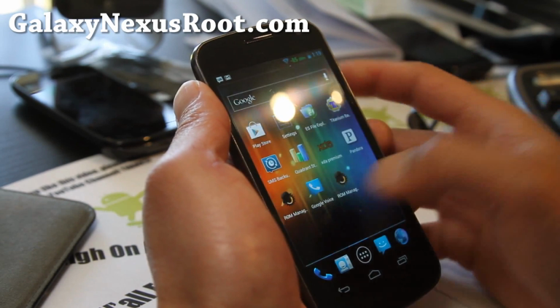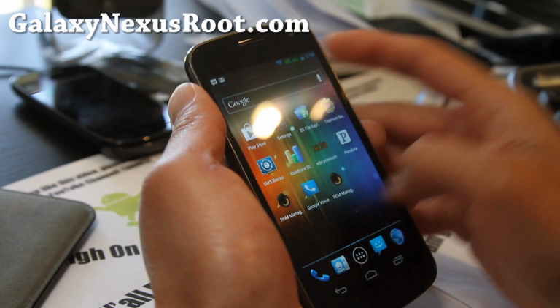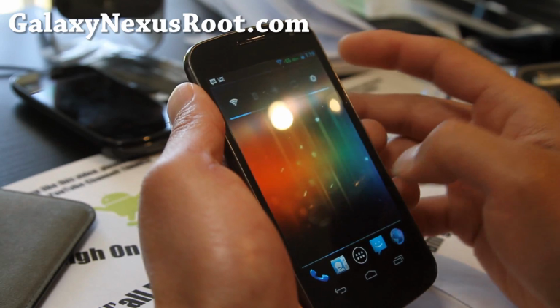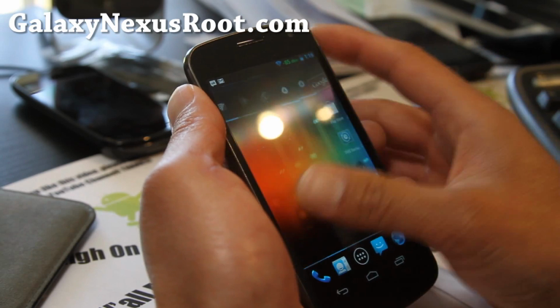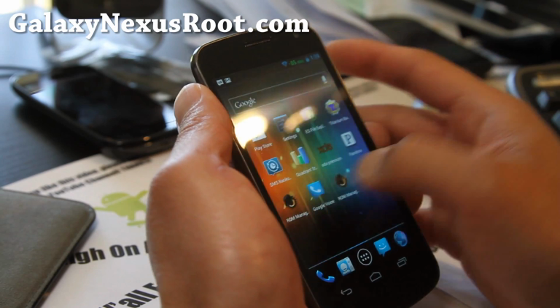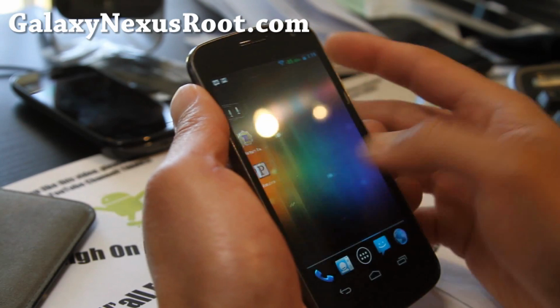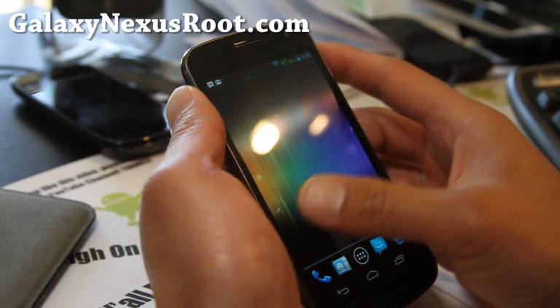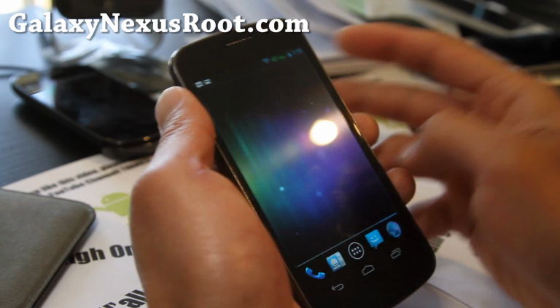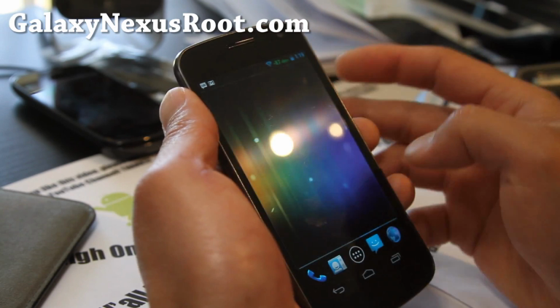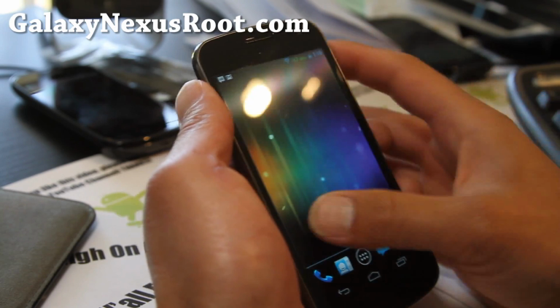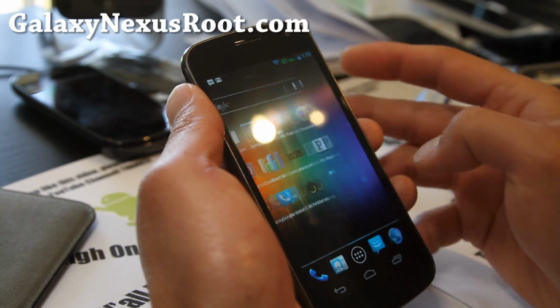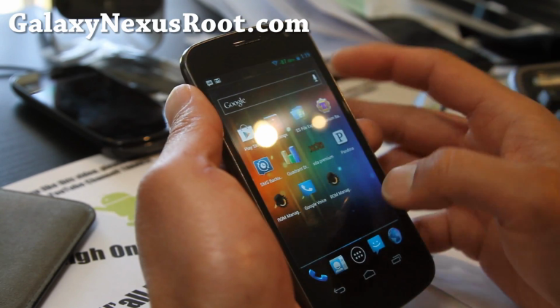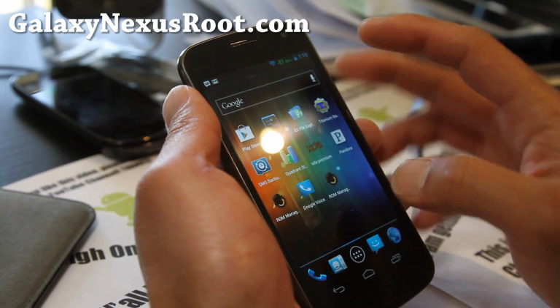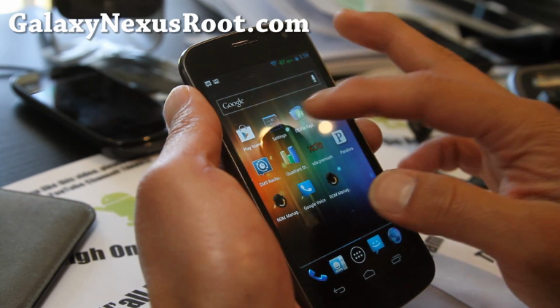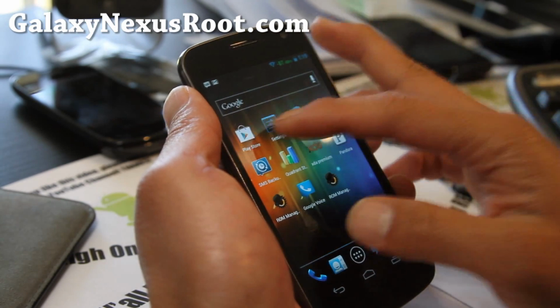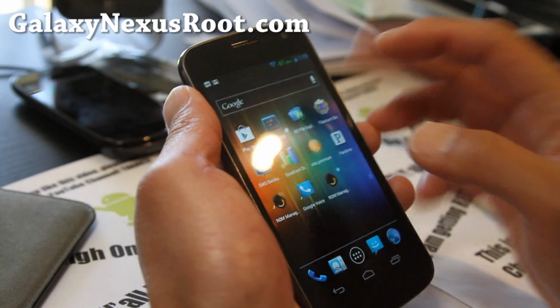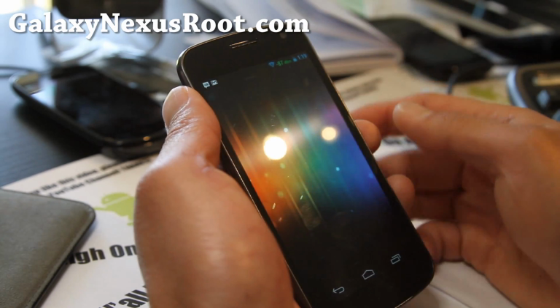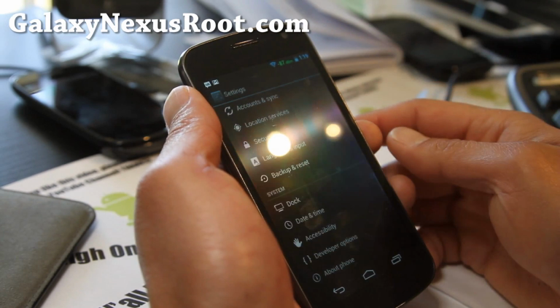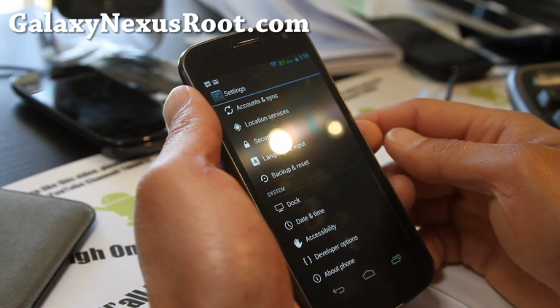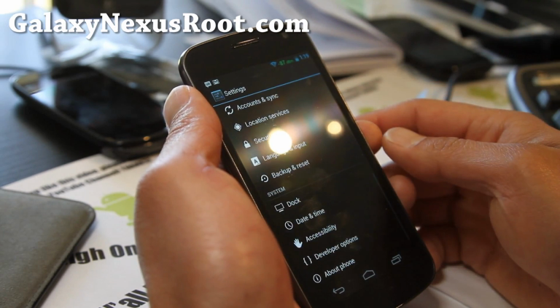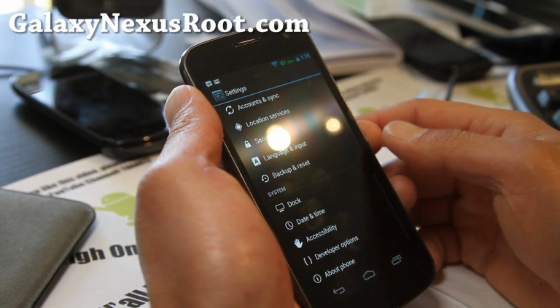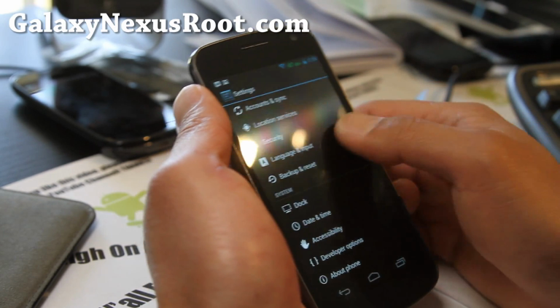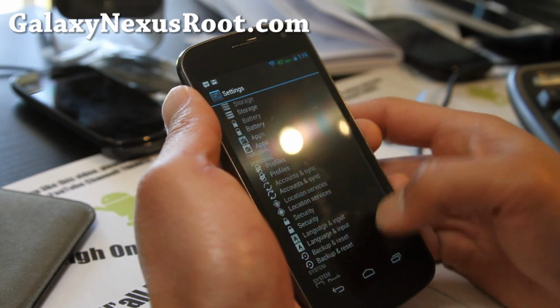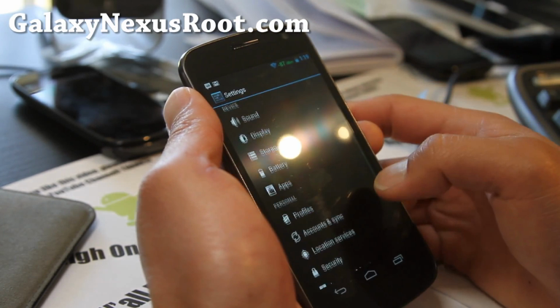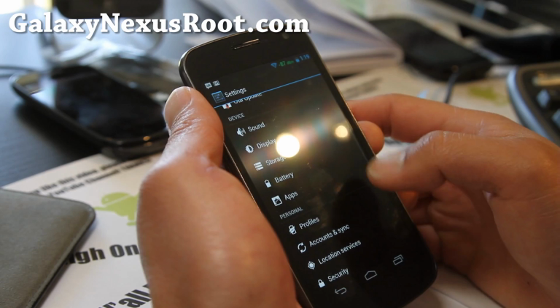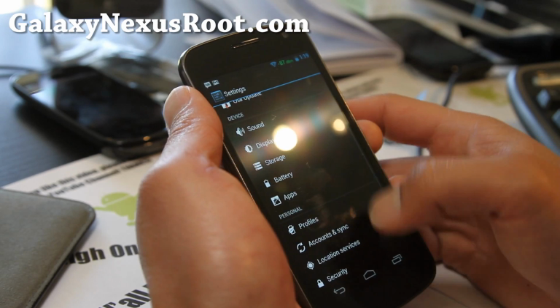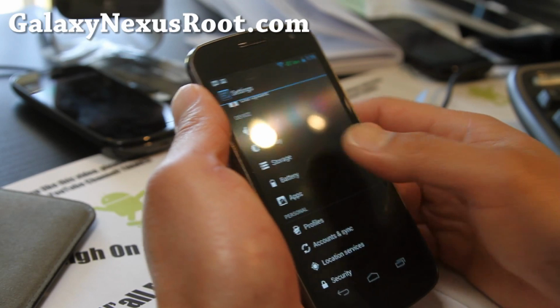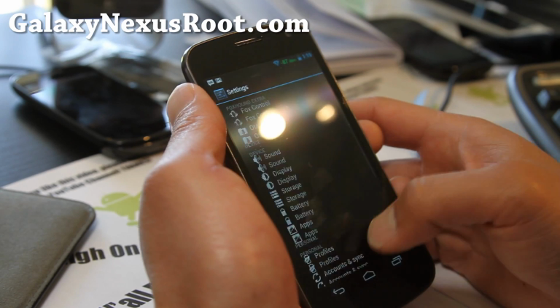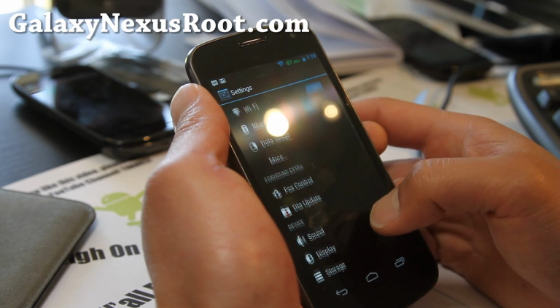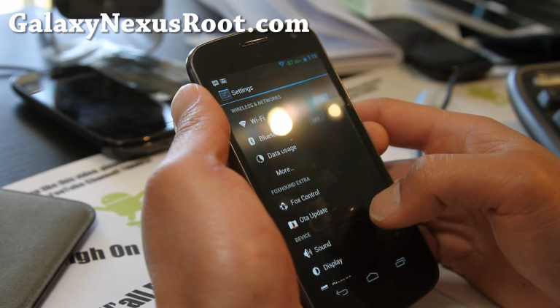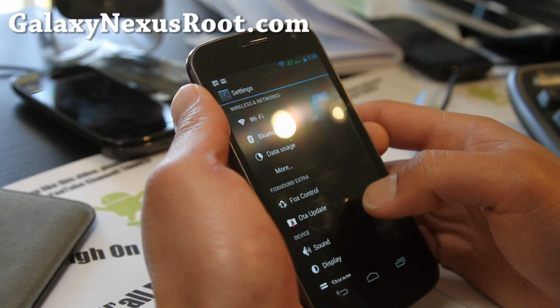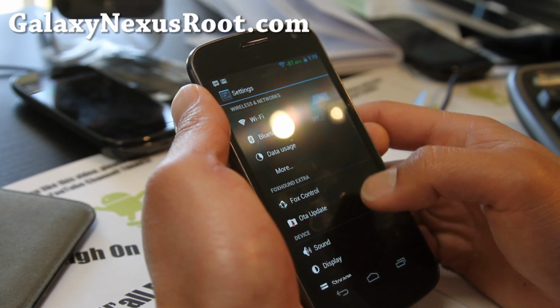It's very, very smooth, similar to the other ROM I just reviewed — the Liquid Smooth ROM.